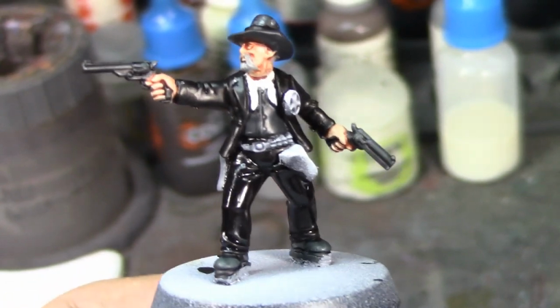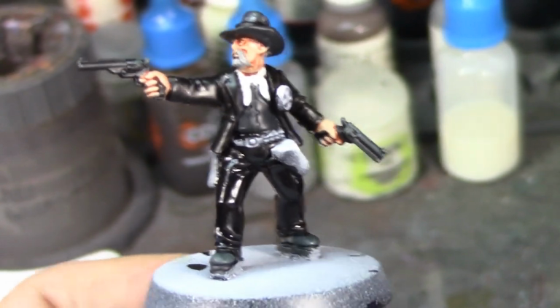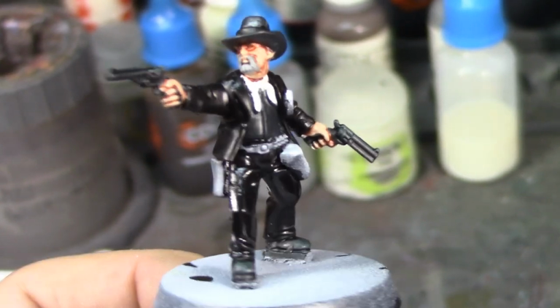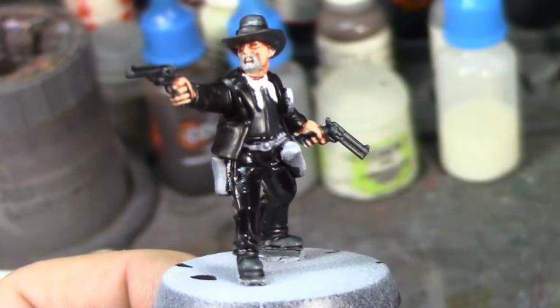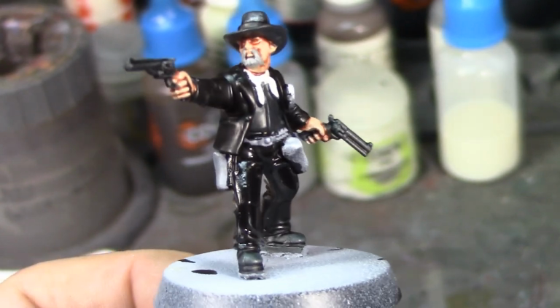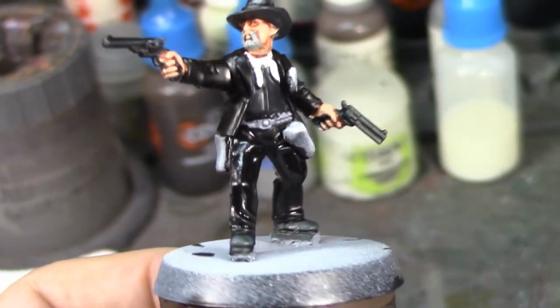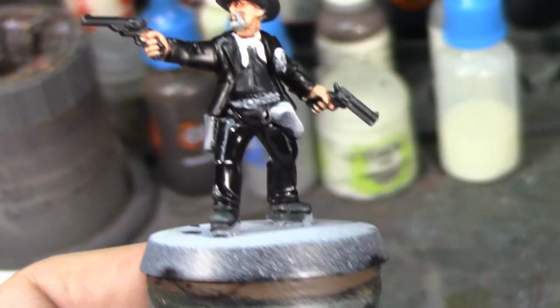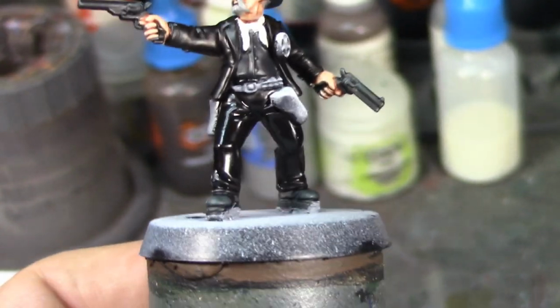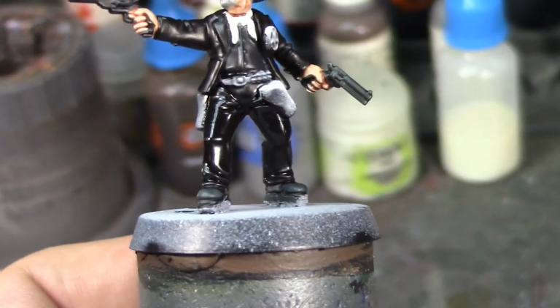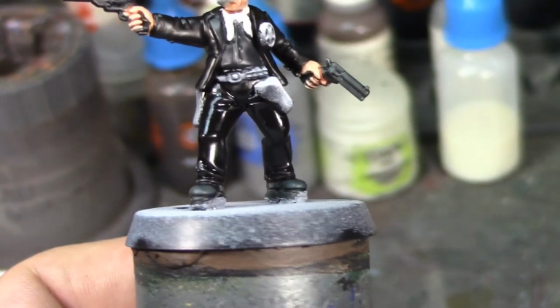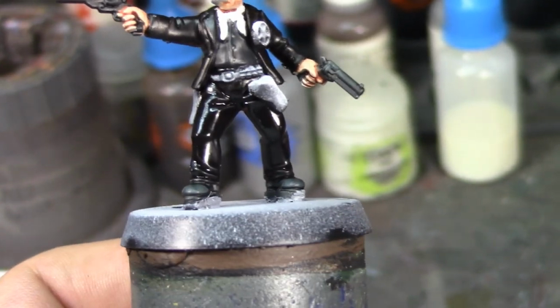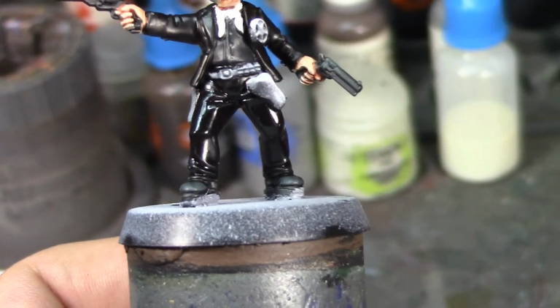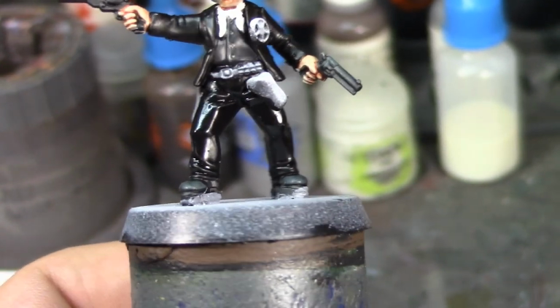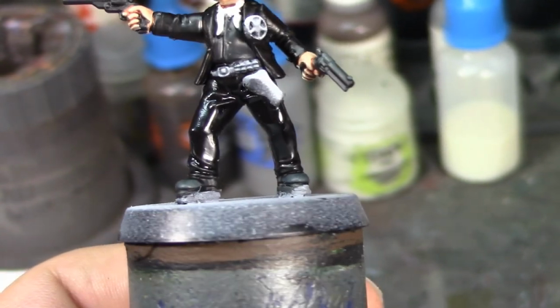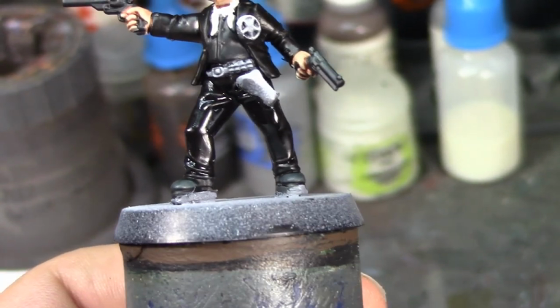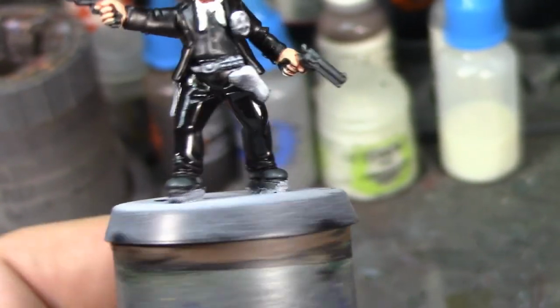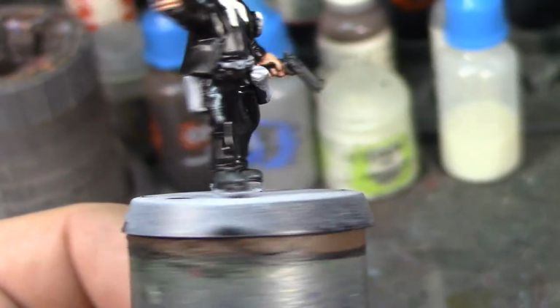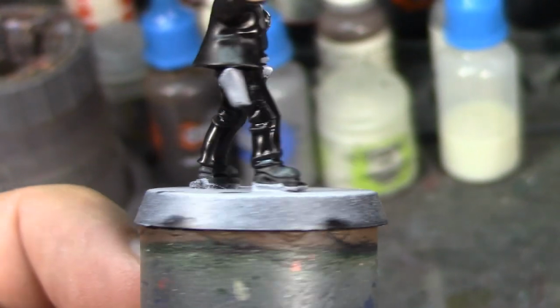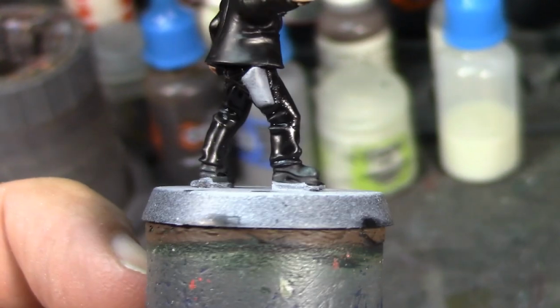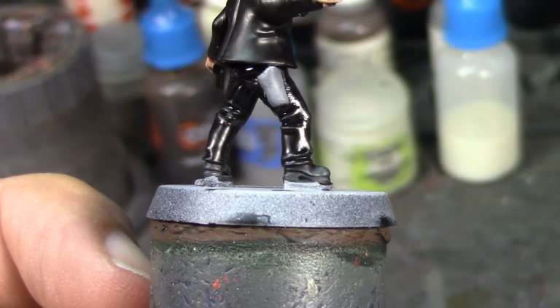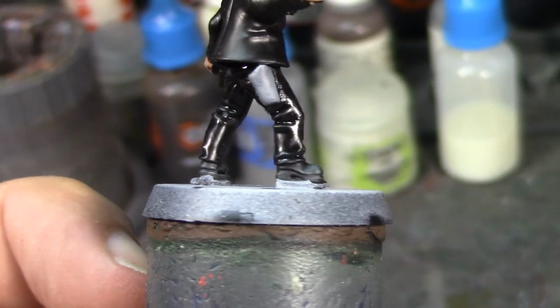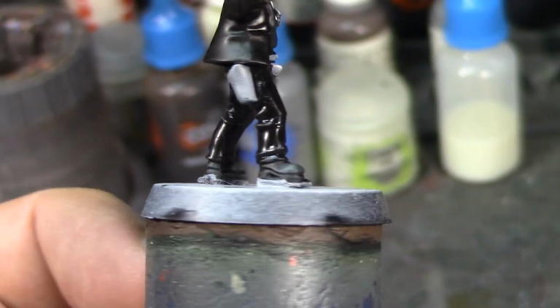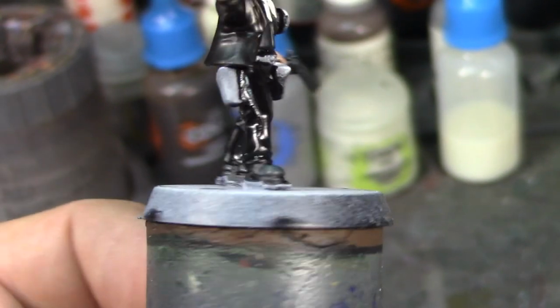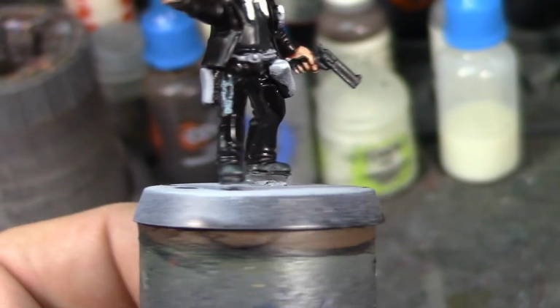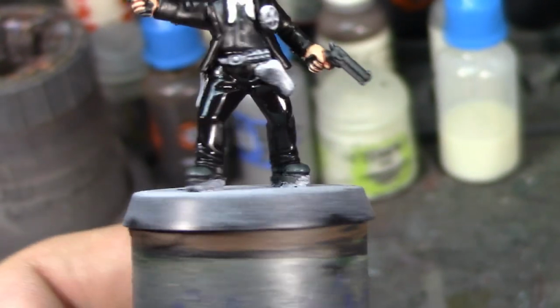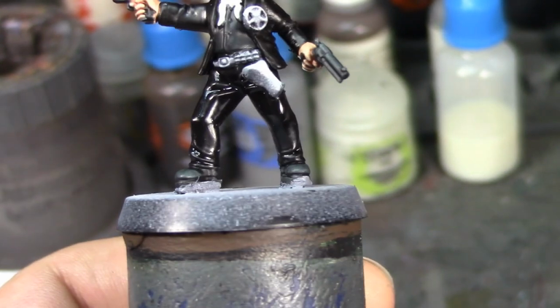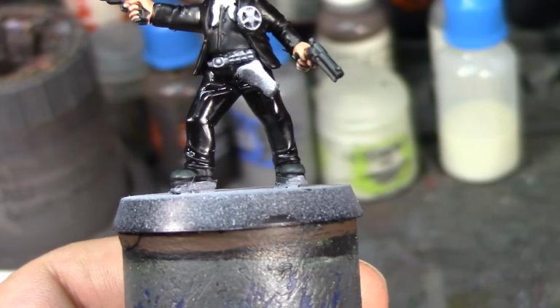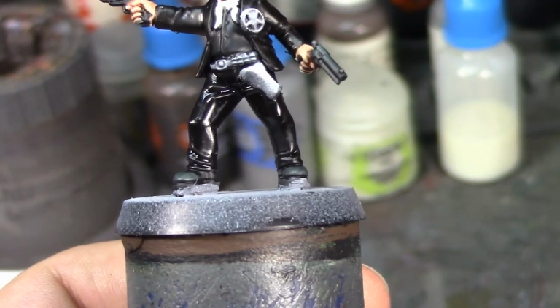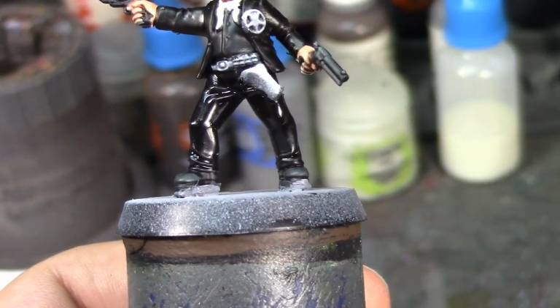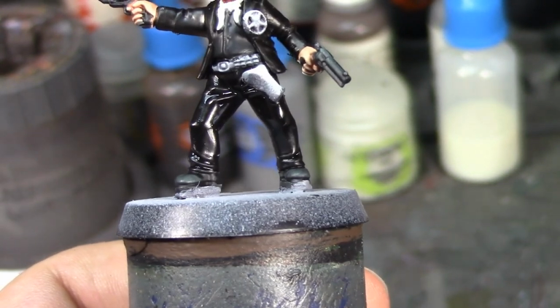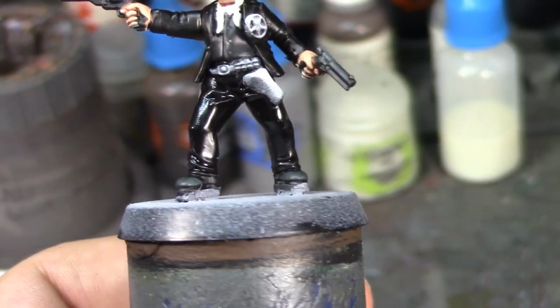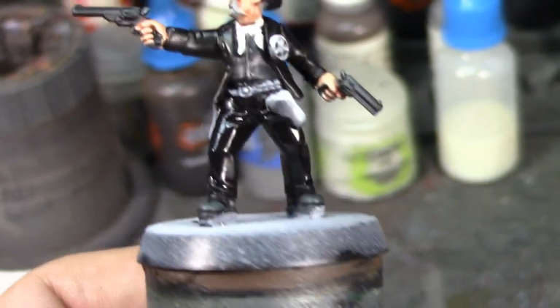I'm going to let that dry and then we'll come back and get started on his gun holsters. See you soon.